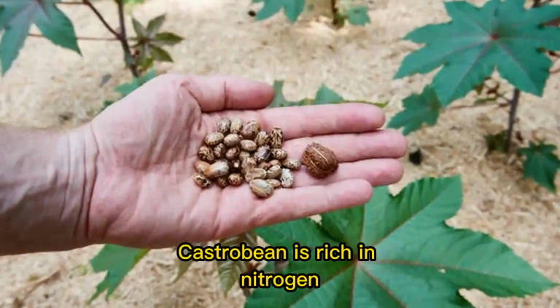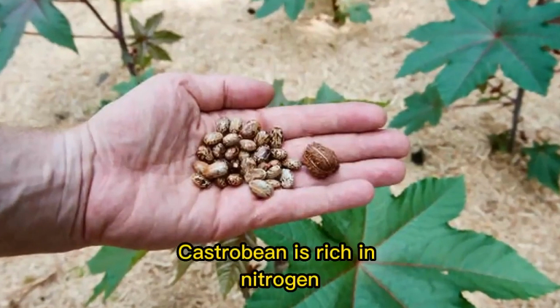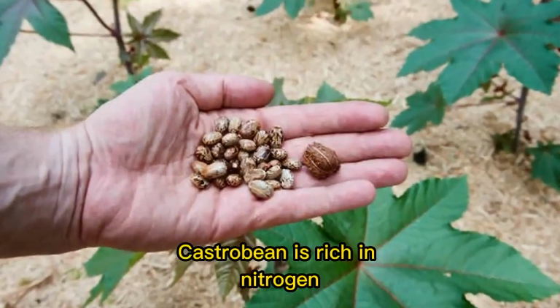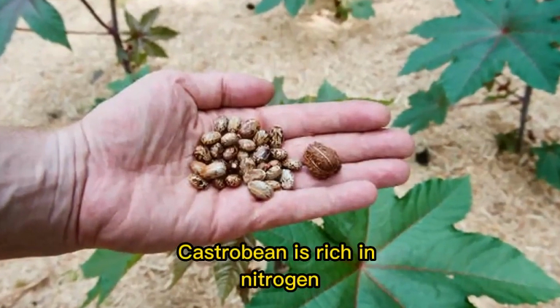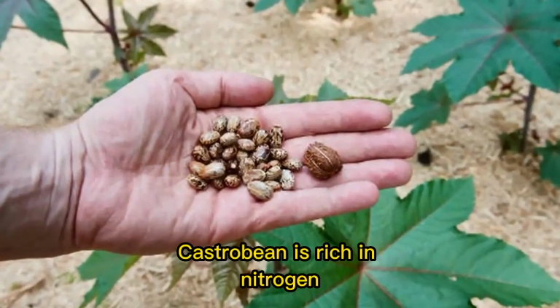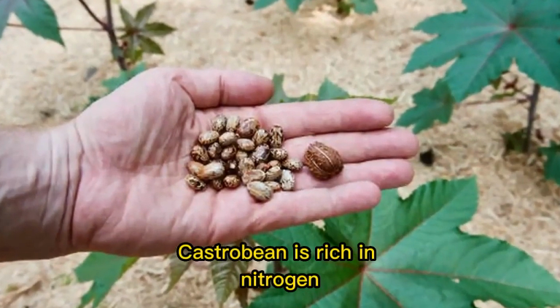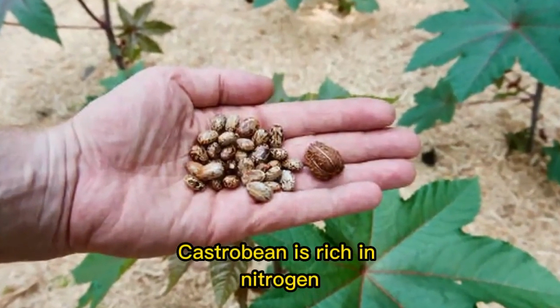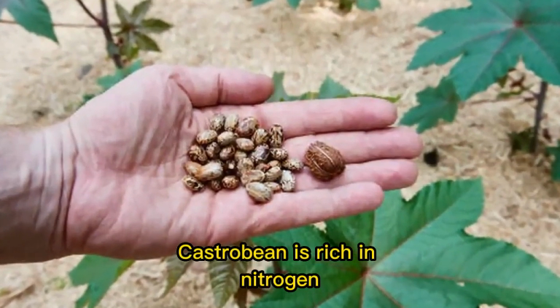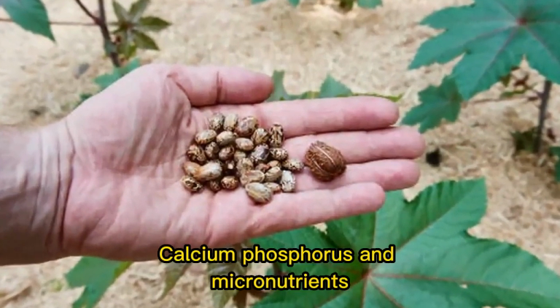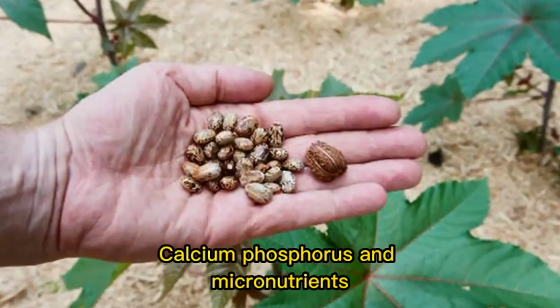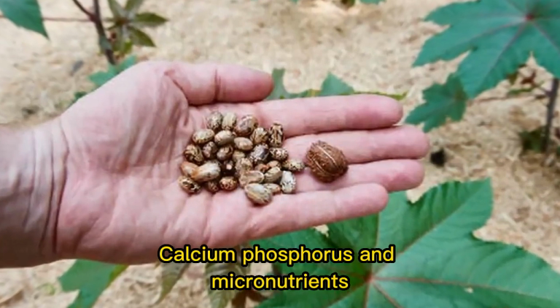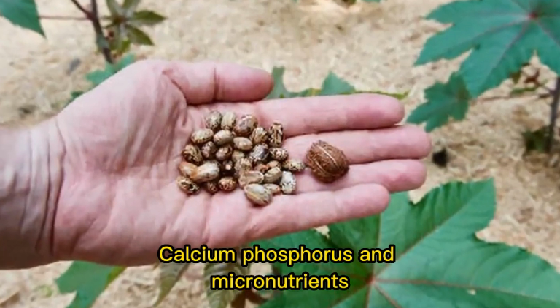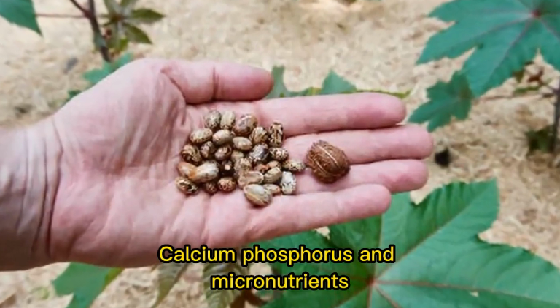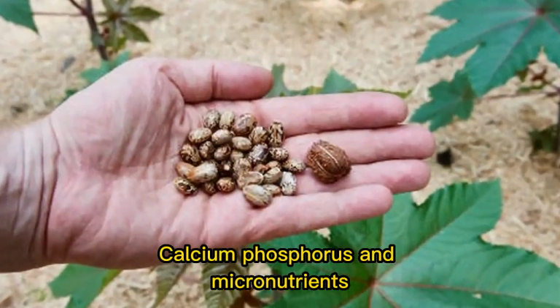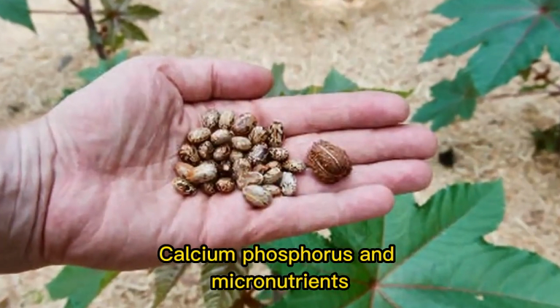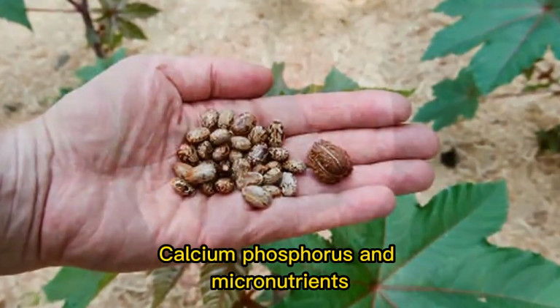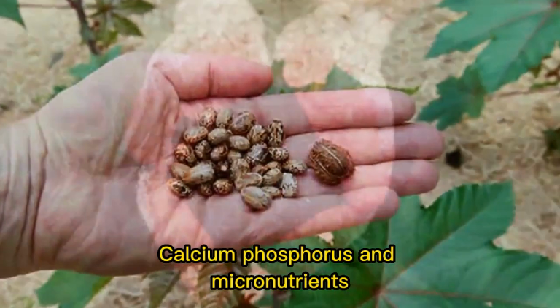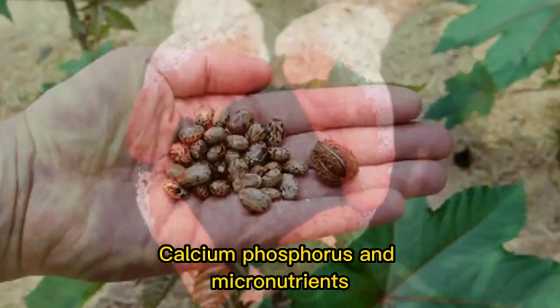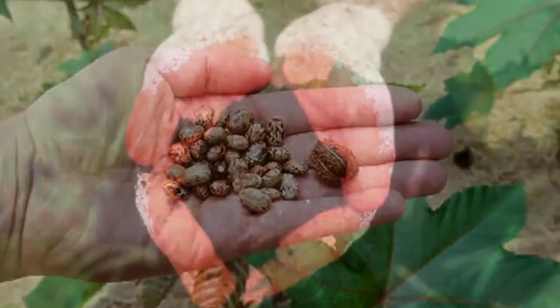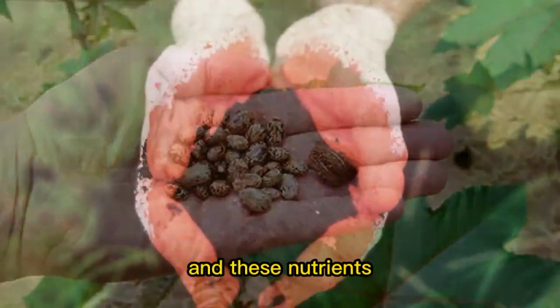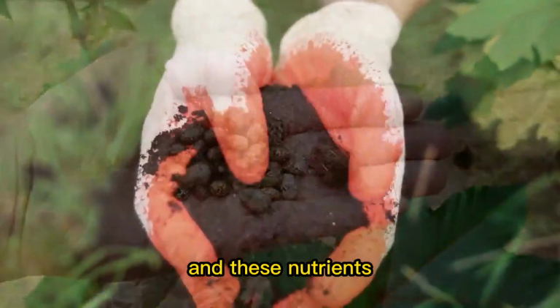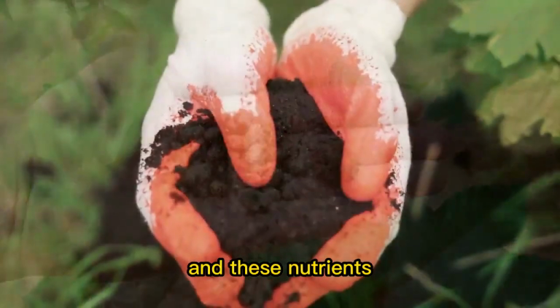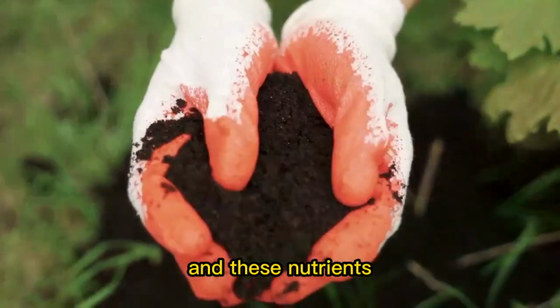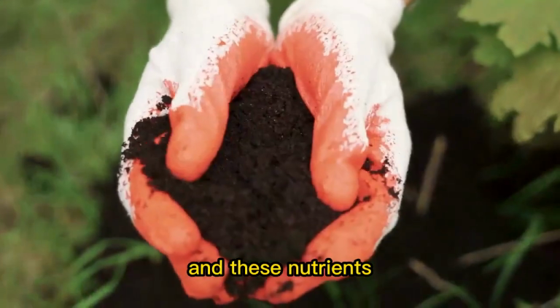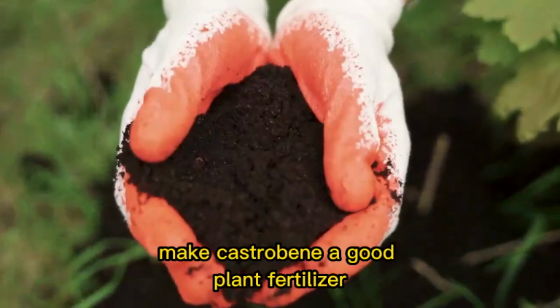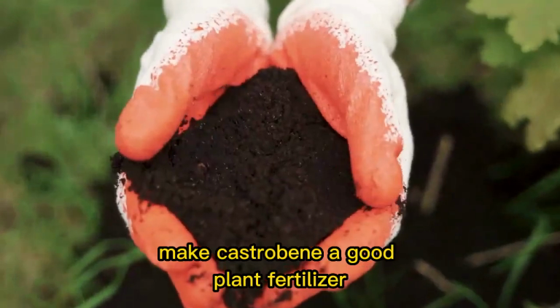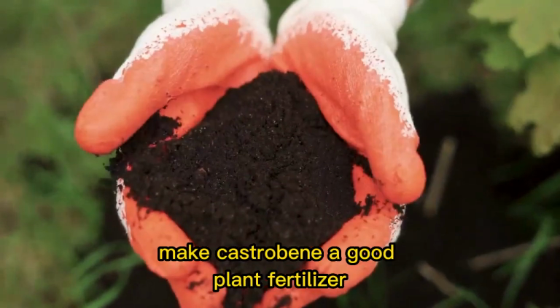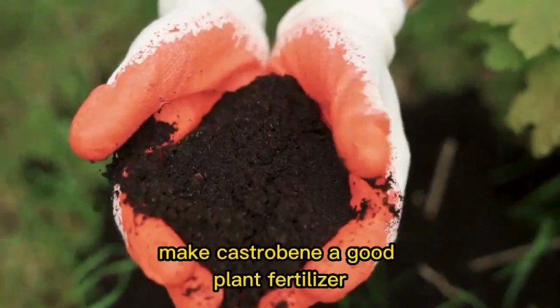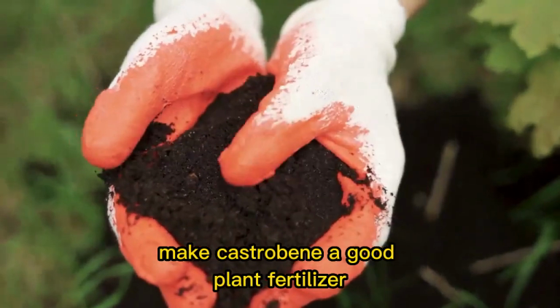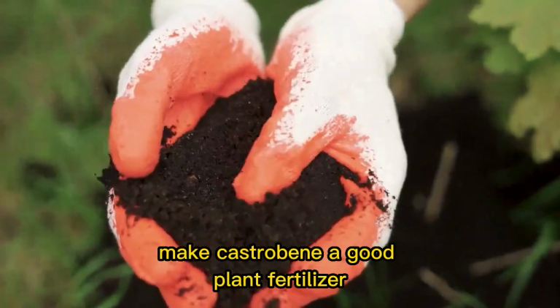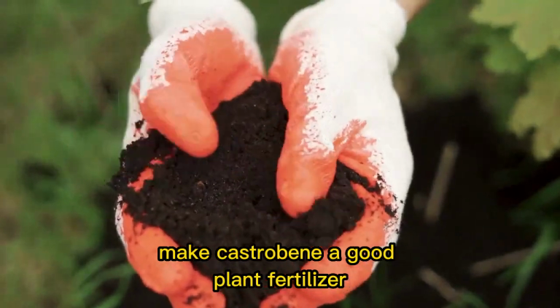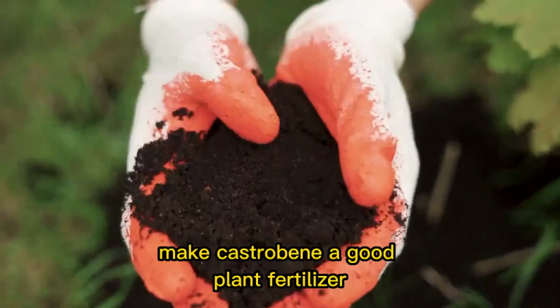Castor bean is rich in nitrogen, calcium, phosphorus, and micronutrients. And these nutrients make castor bean a good plant fertilizer.